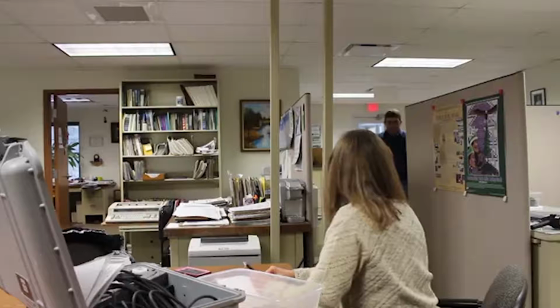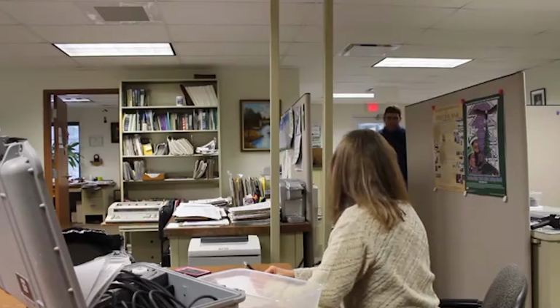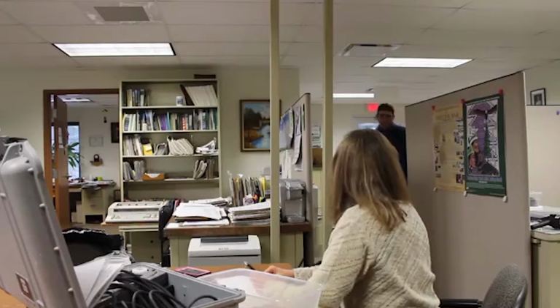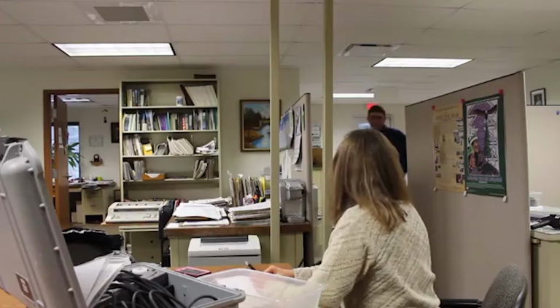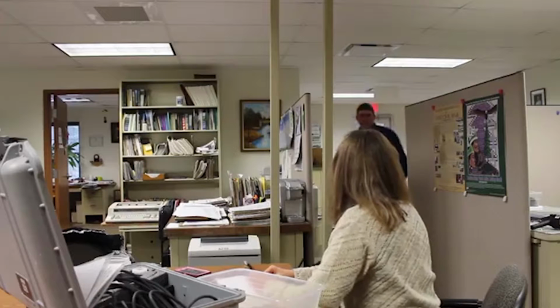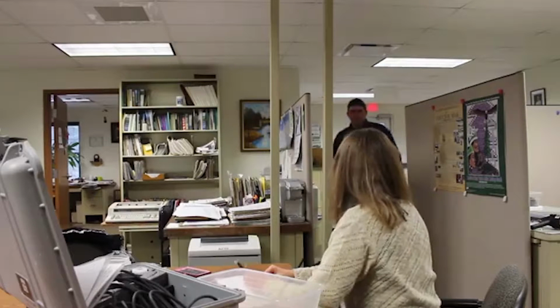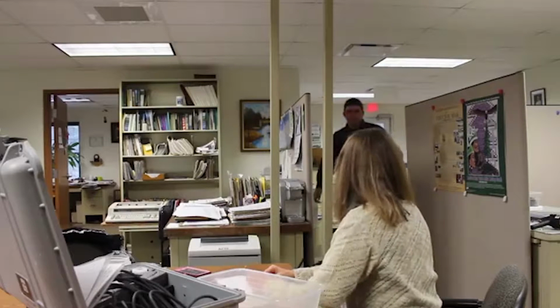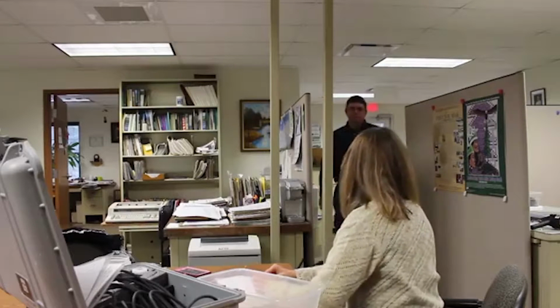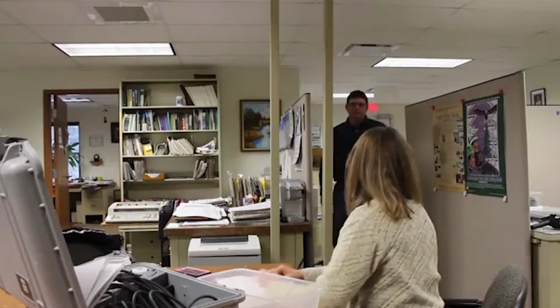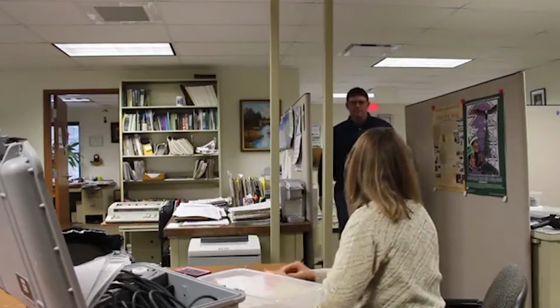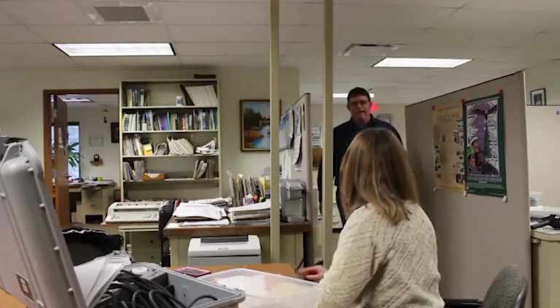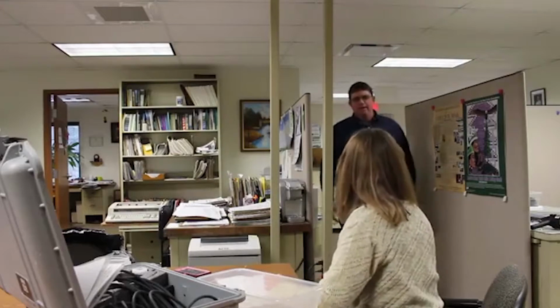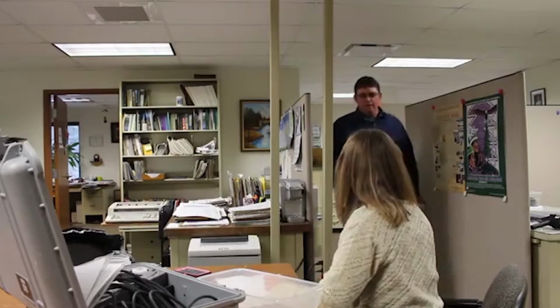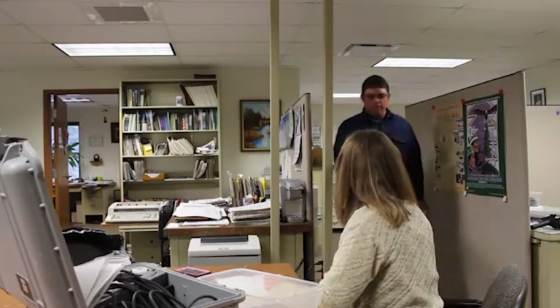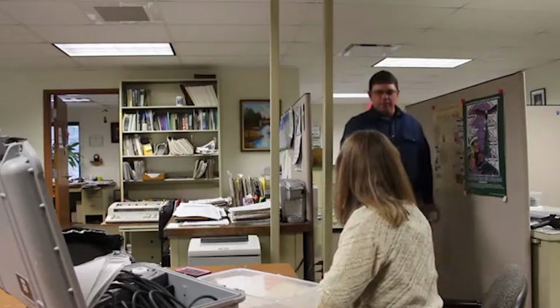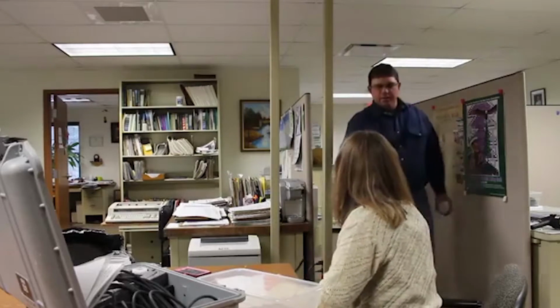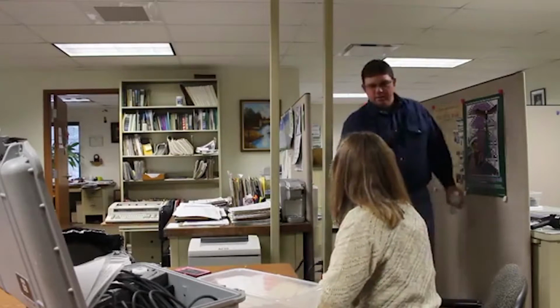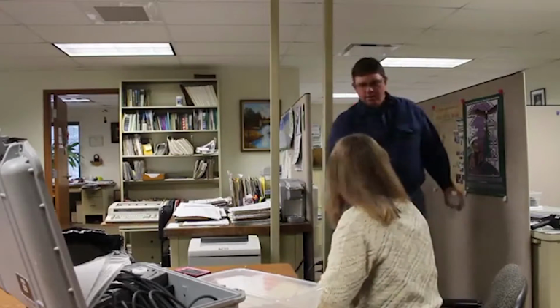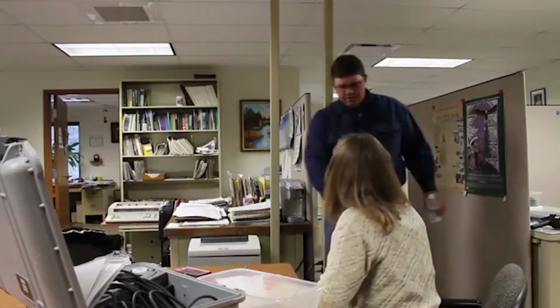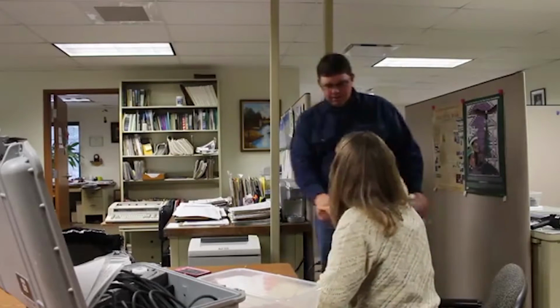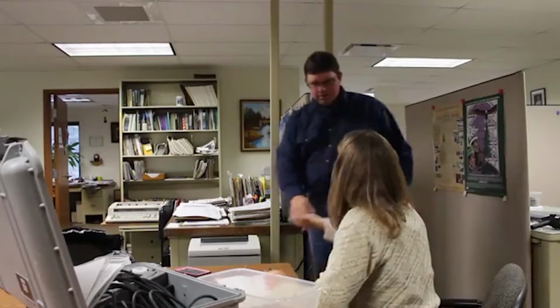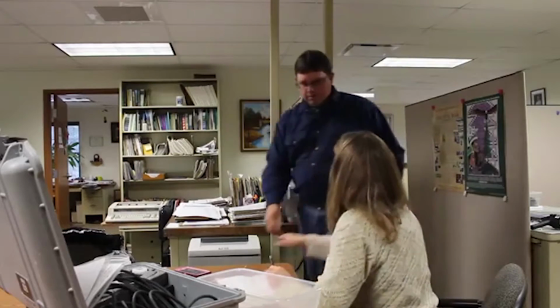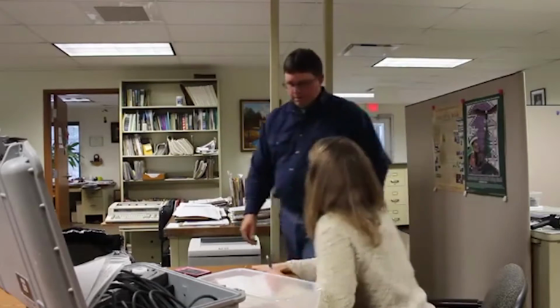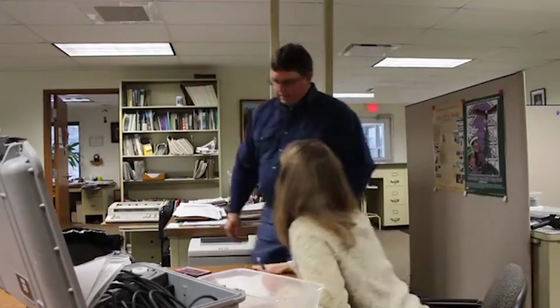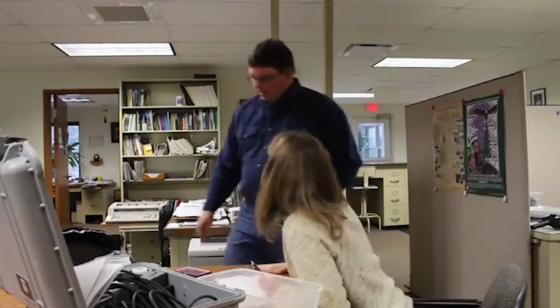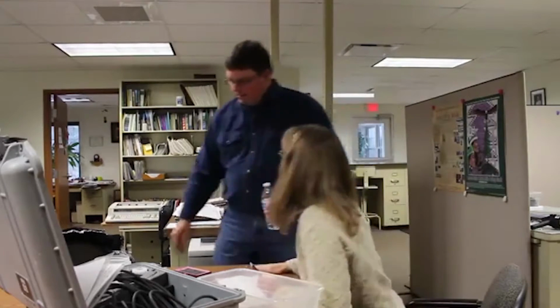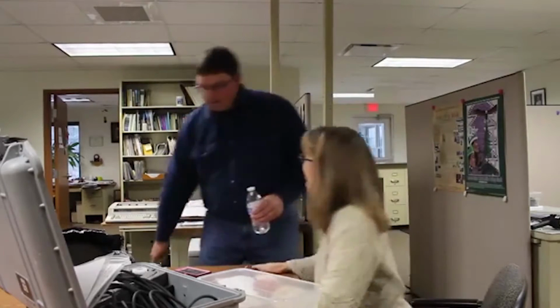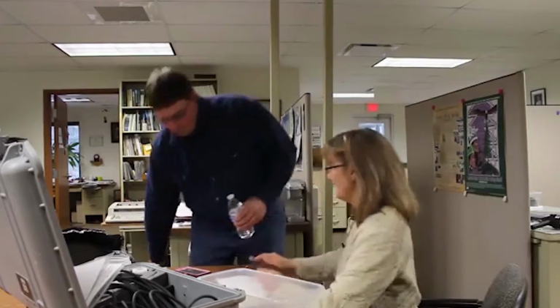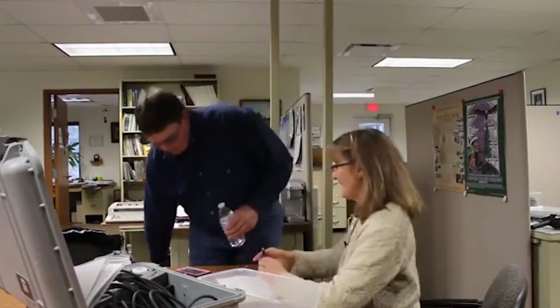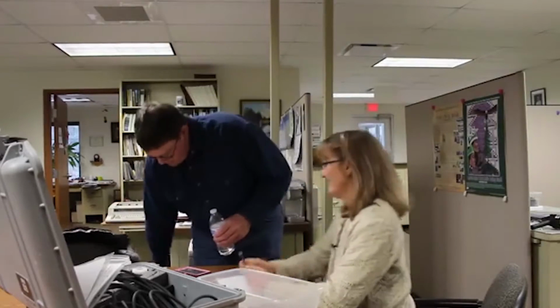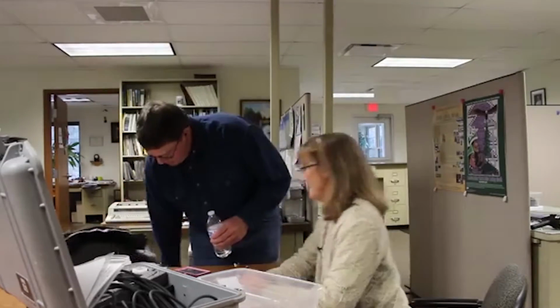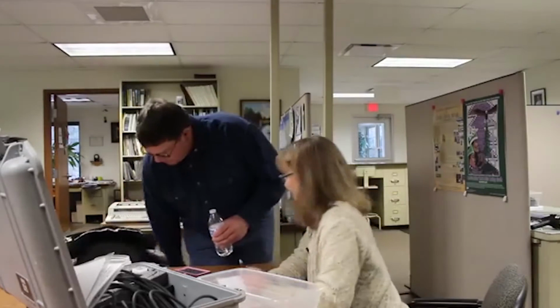Hey, how are you today? Good, how are you doing? Hi, I'm George. Good to meet you. Nice to meet you.